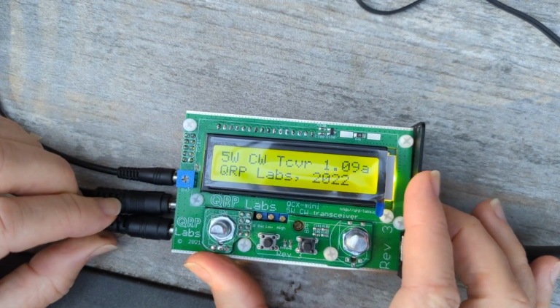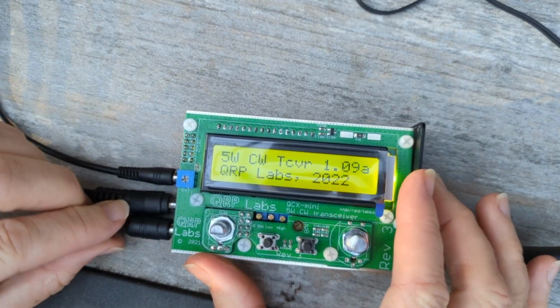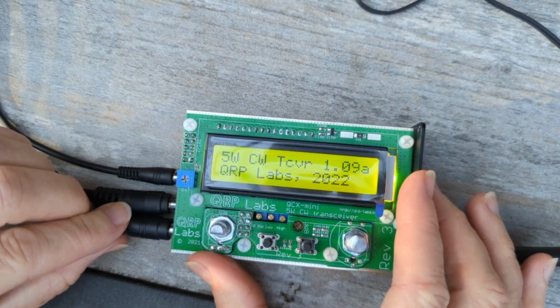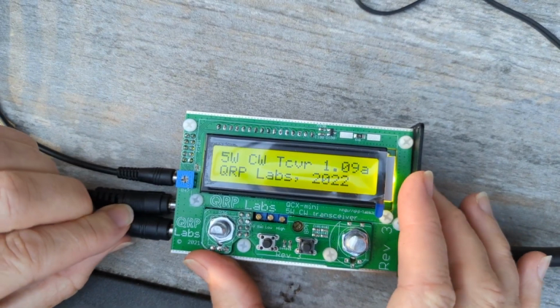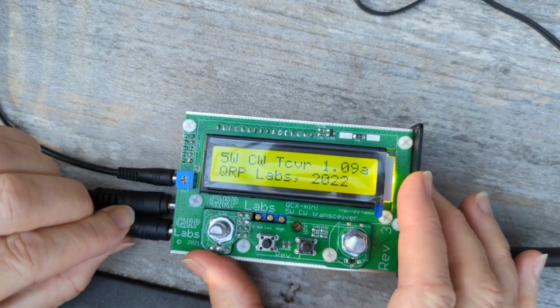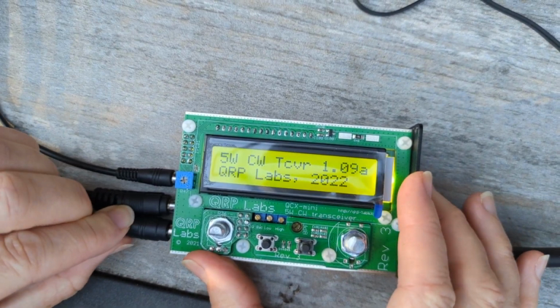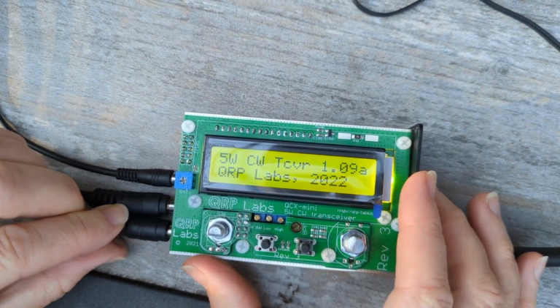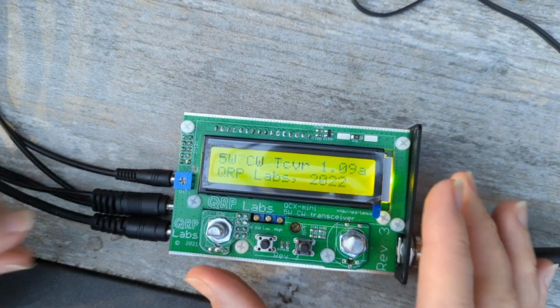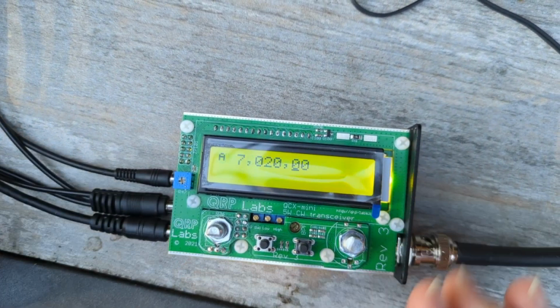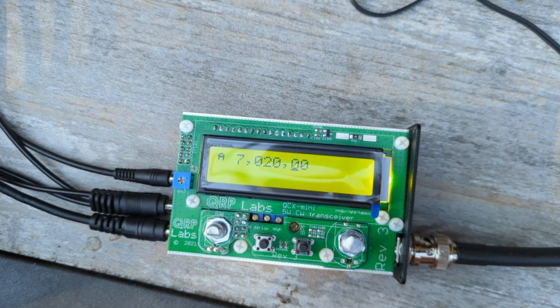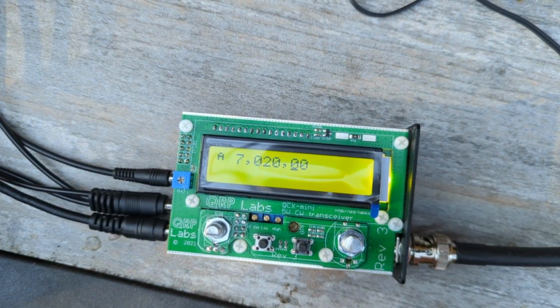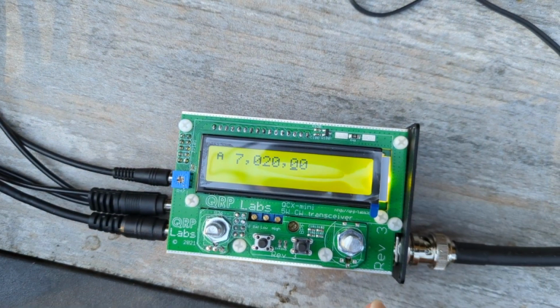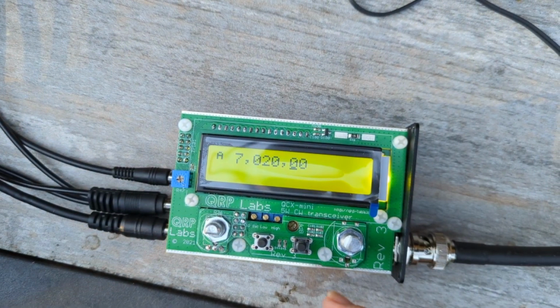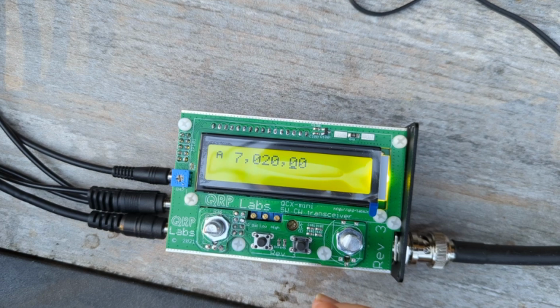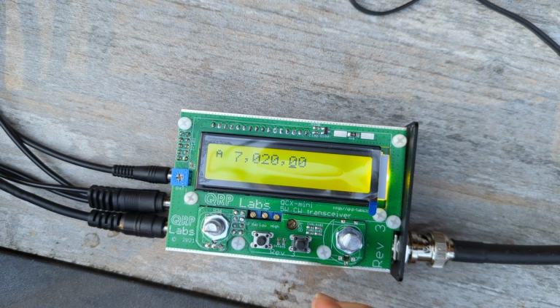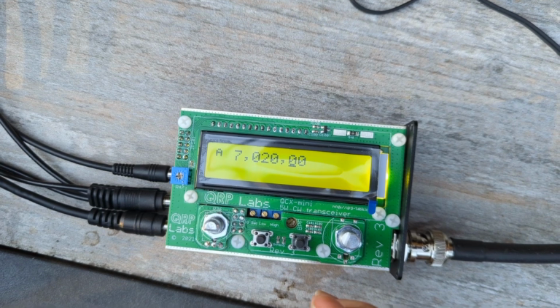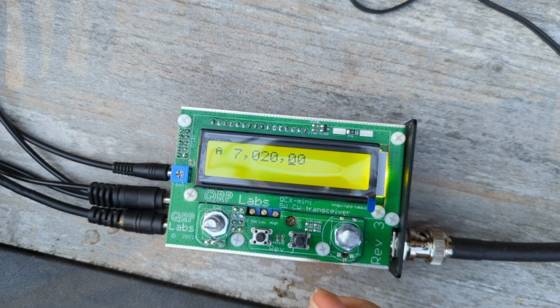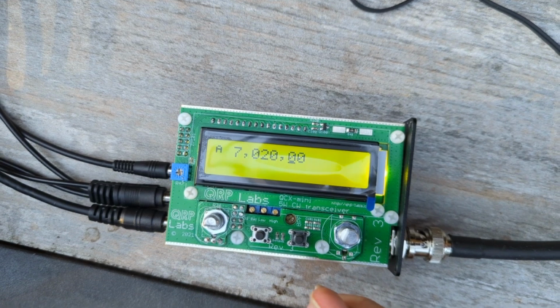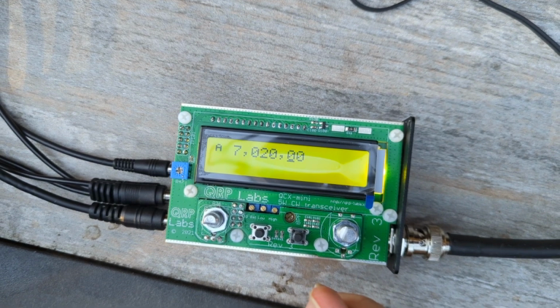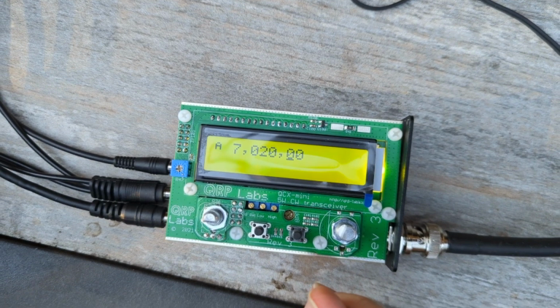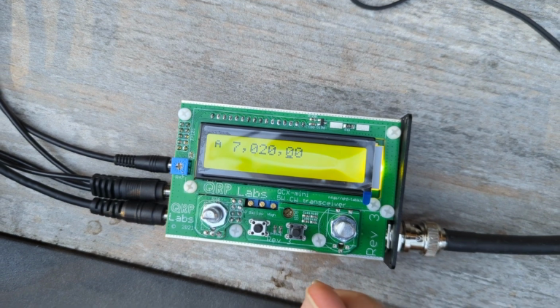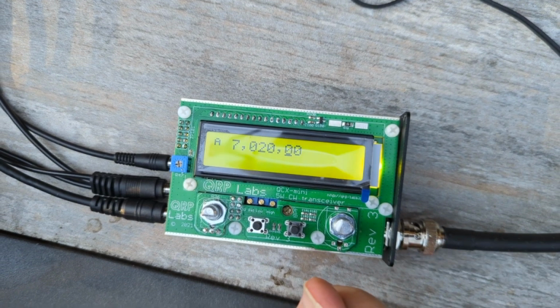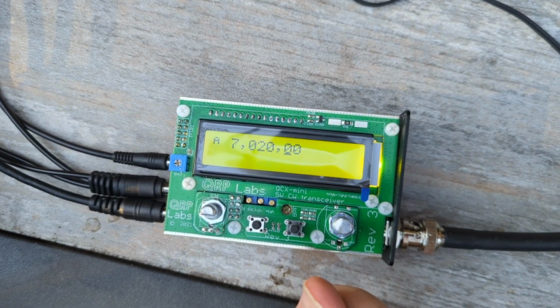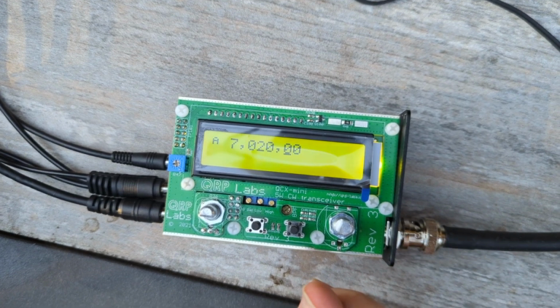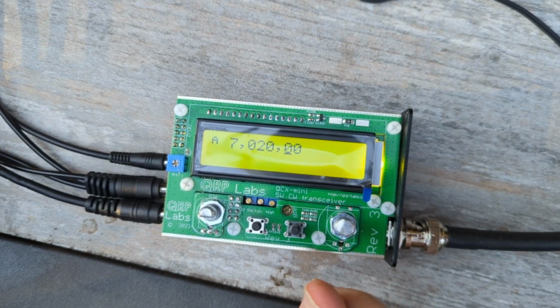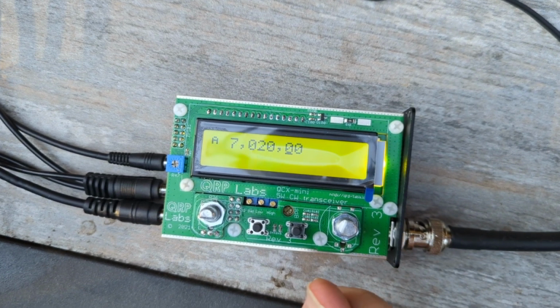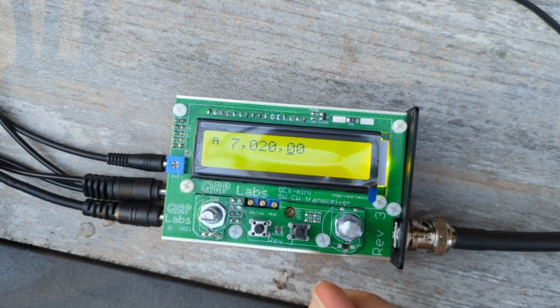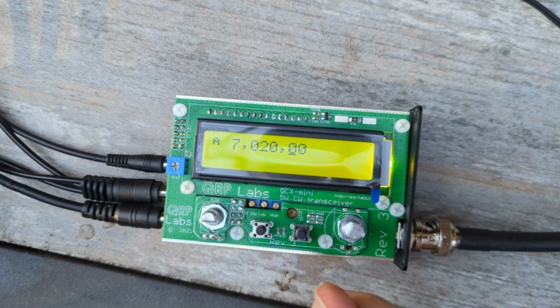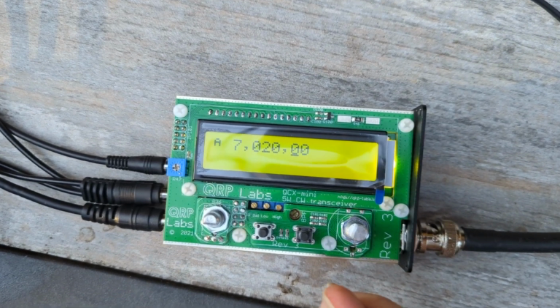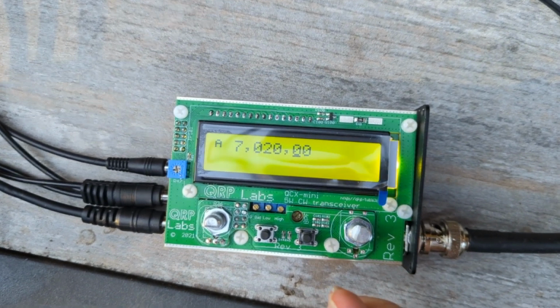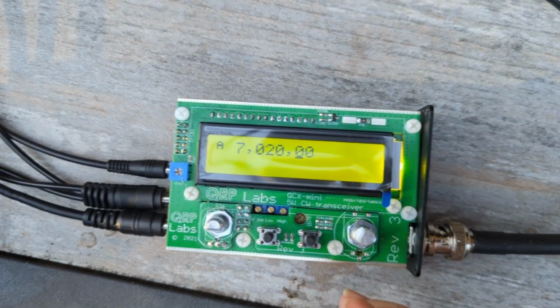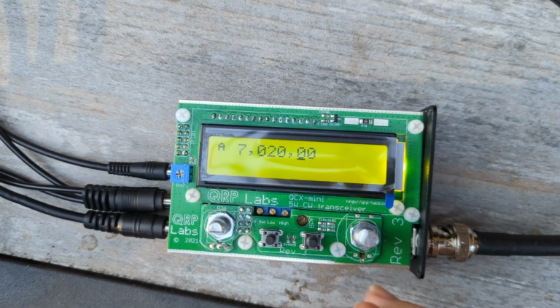It's alive — first time being plugged up to an antenna. I hear some beeping.